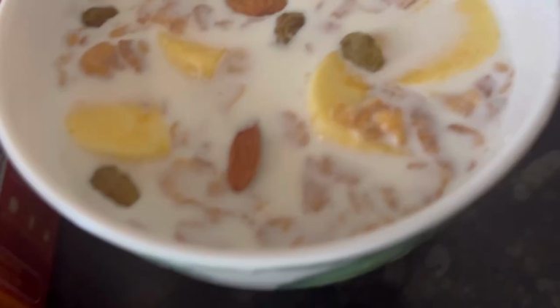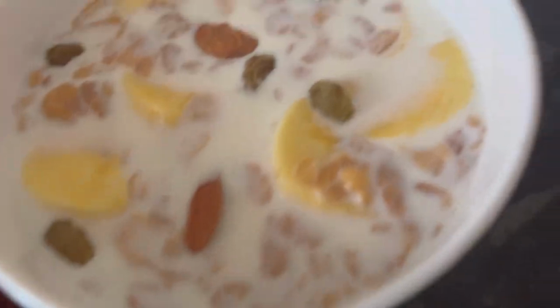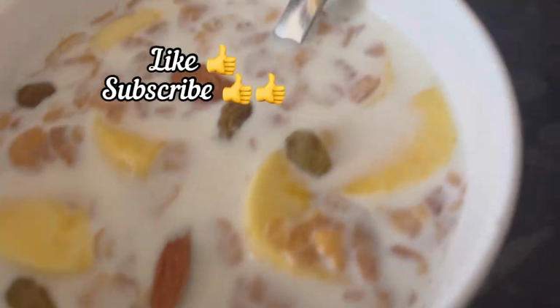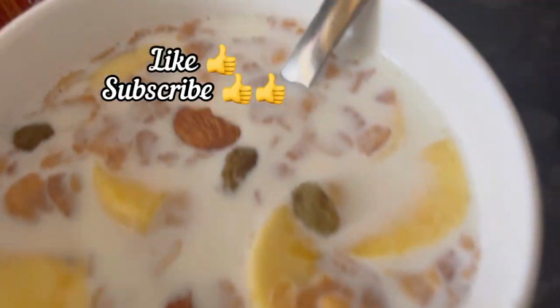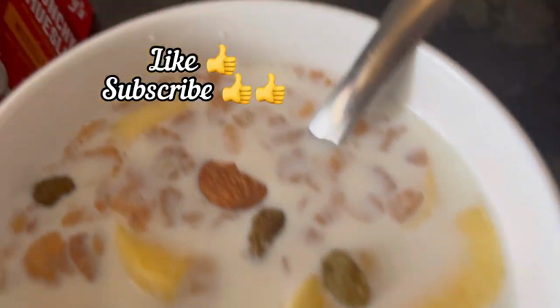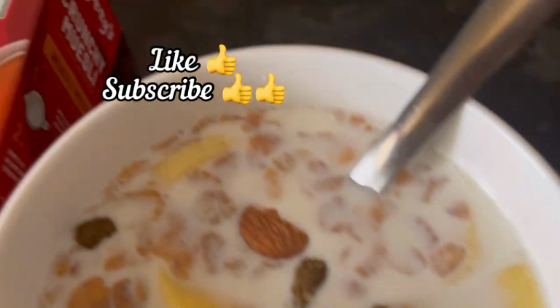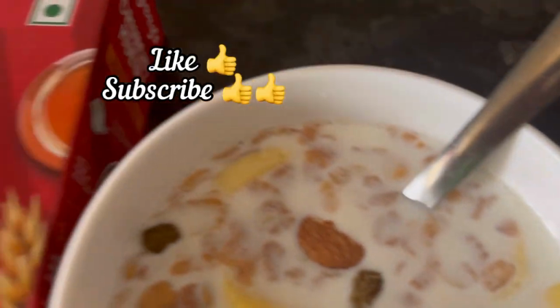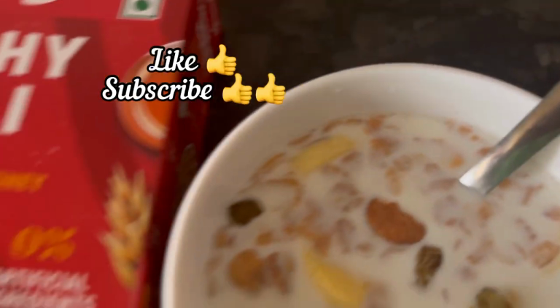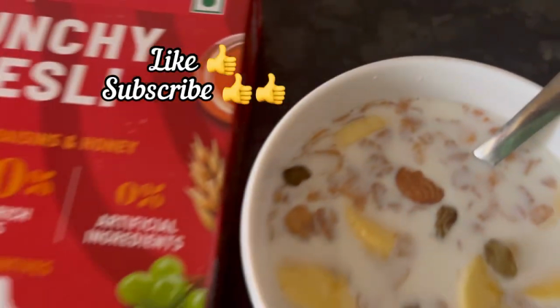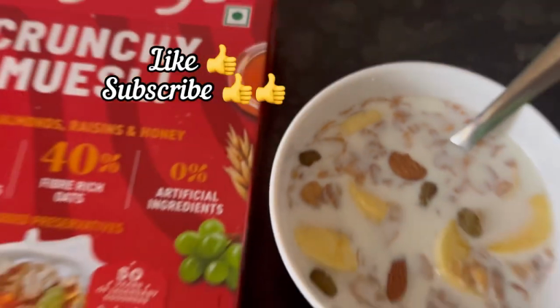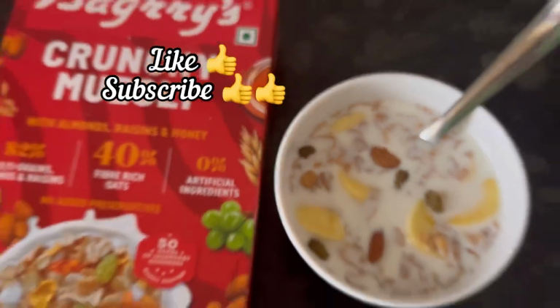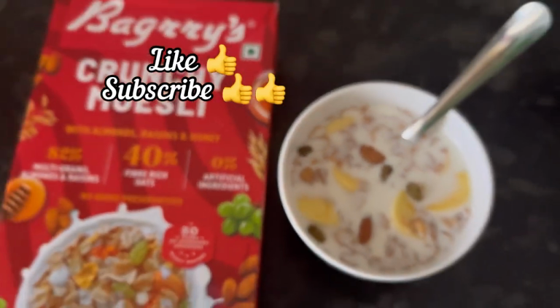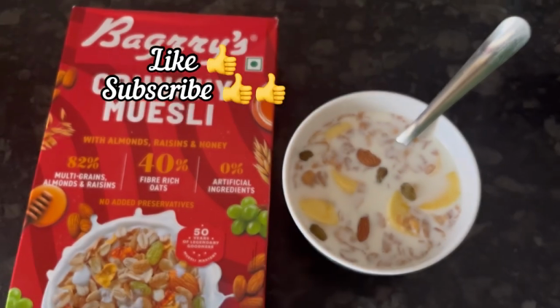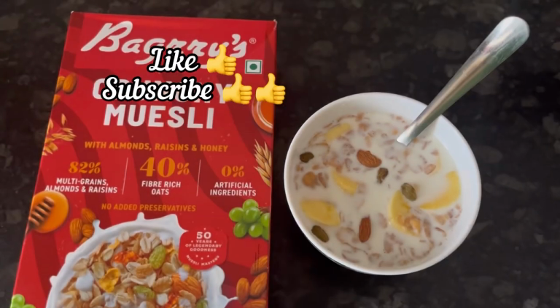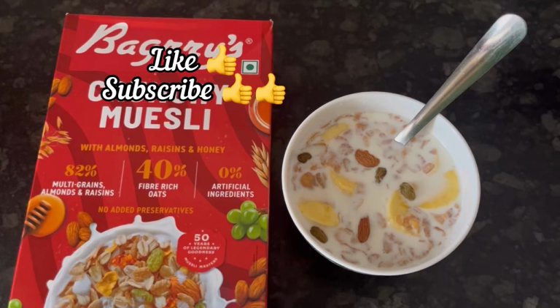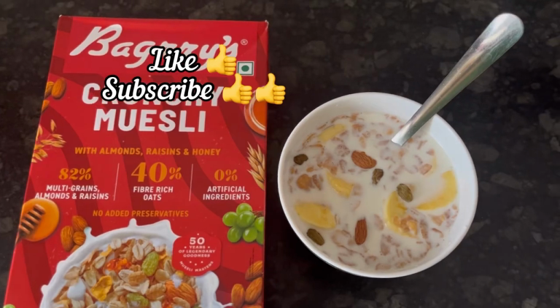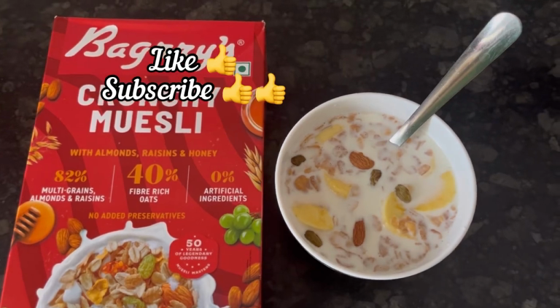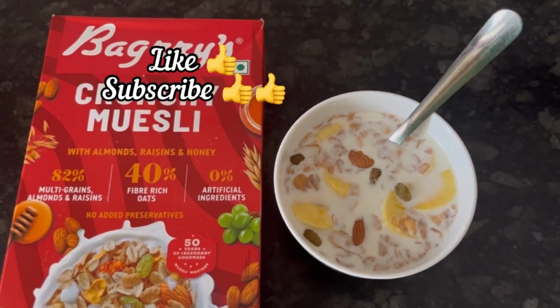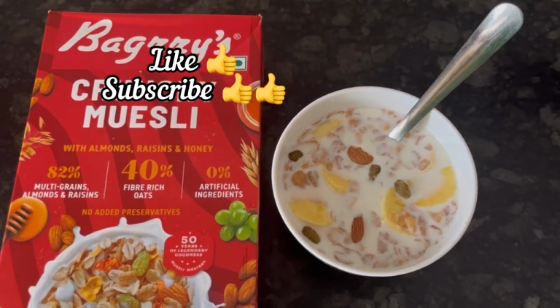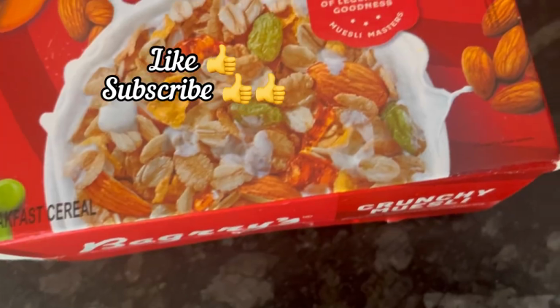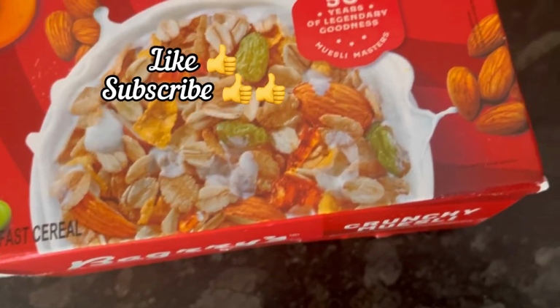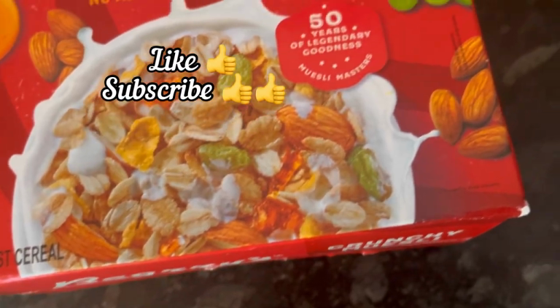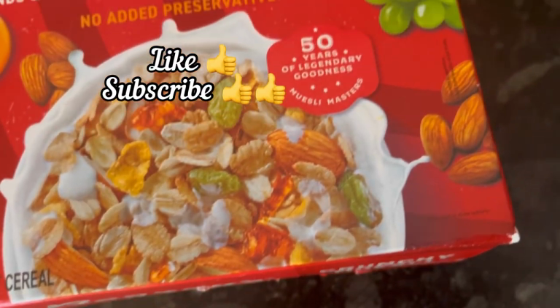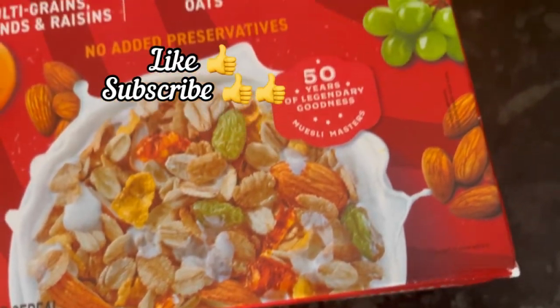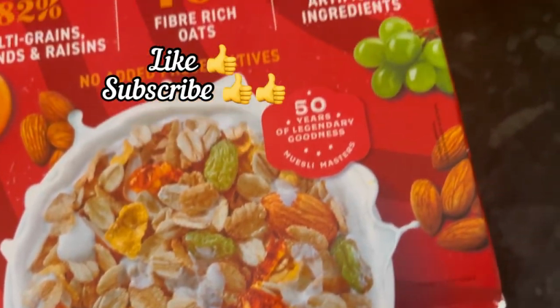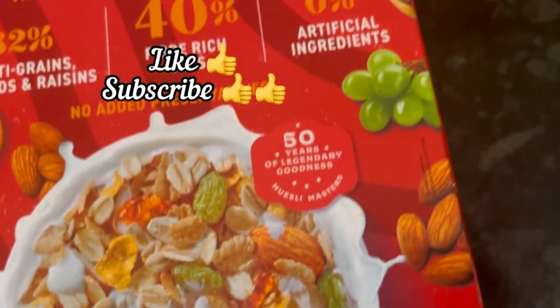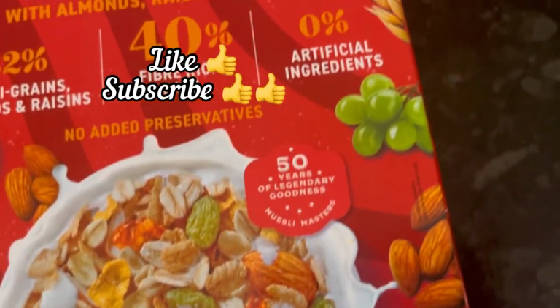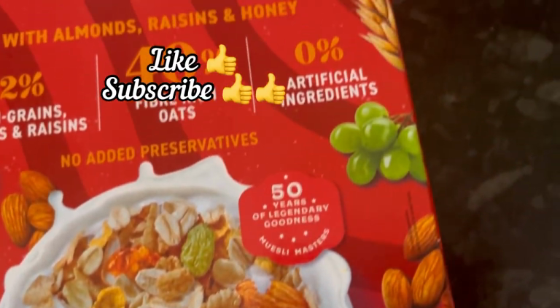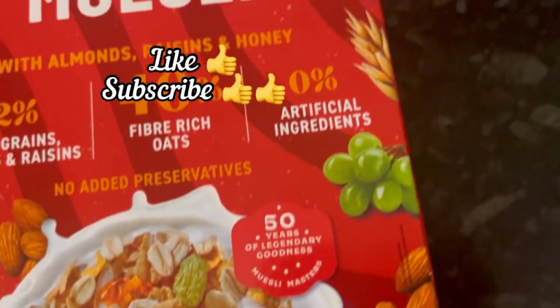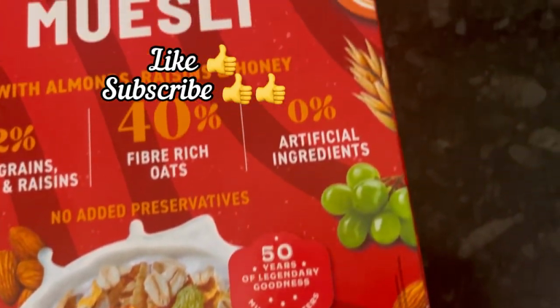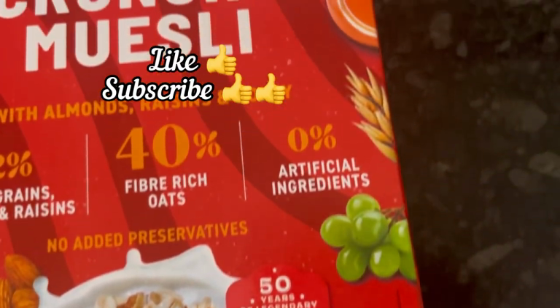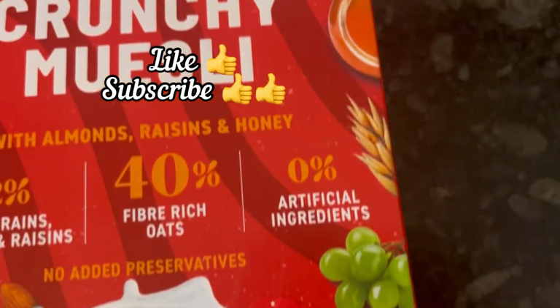If you get it at an offer price, definitely go for it. And if you find this review useful, please do like and subscribe. Thank you for watching.